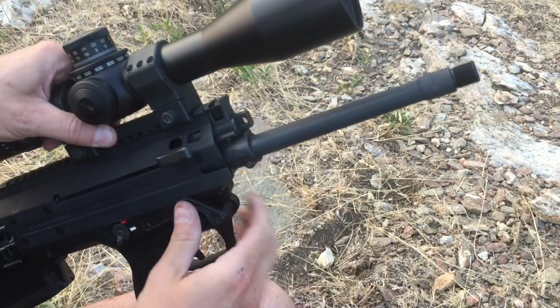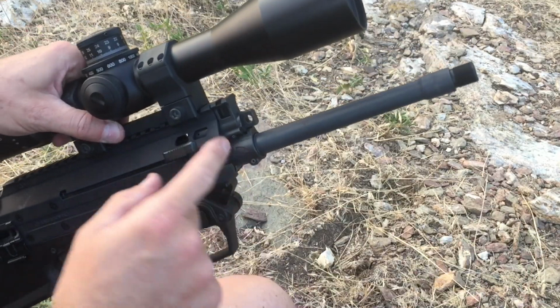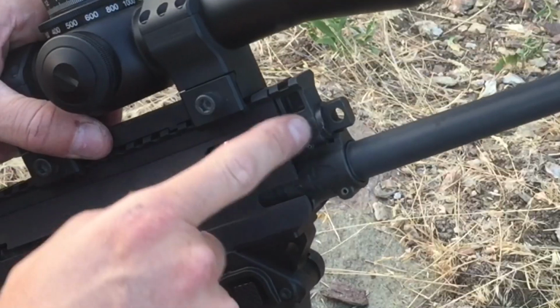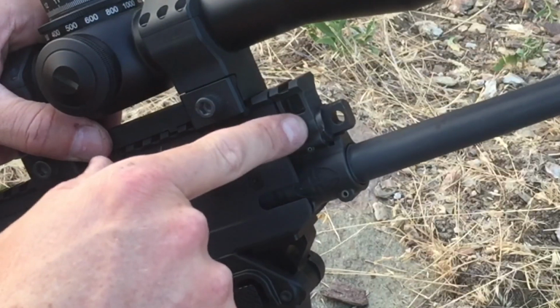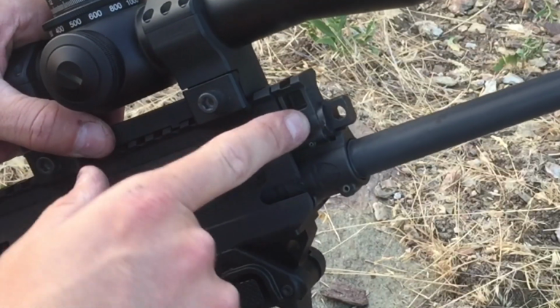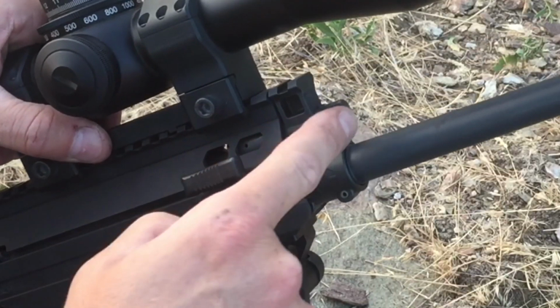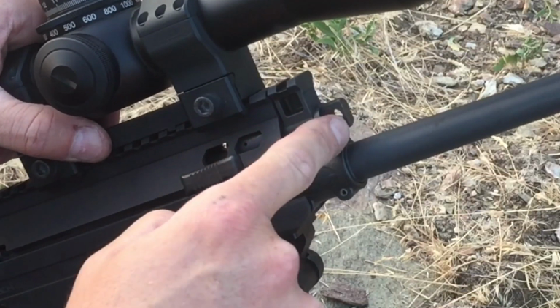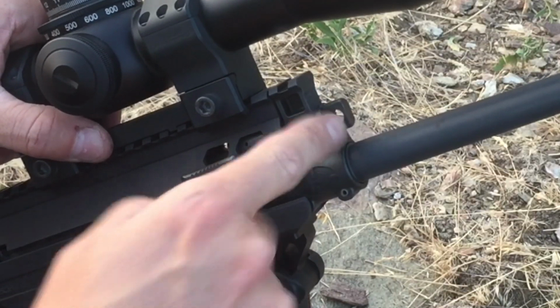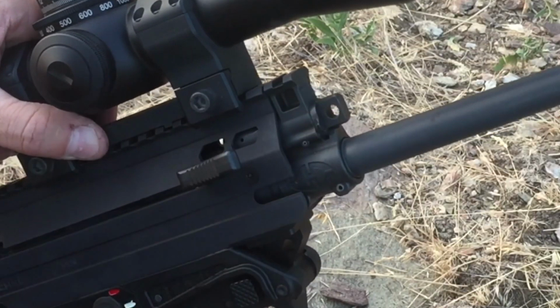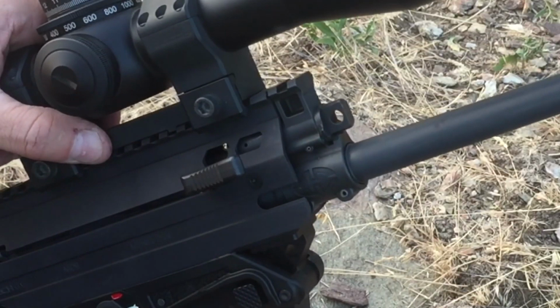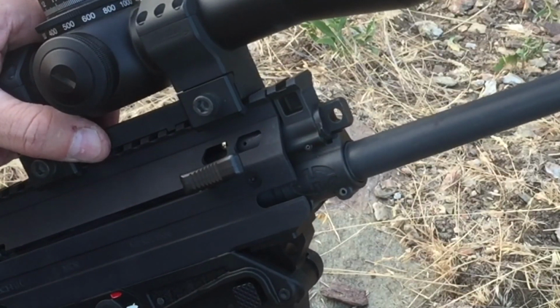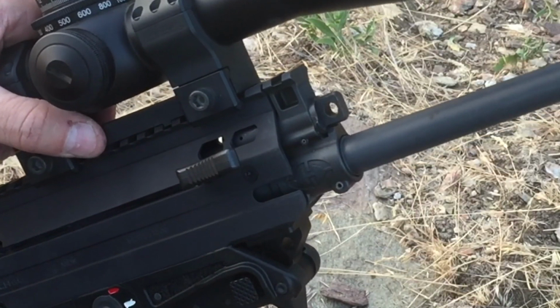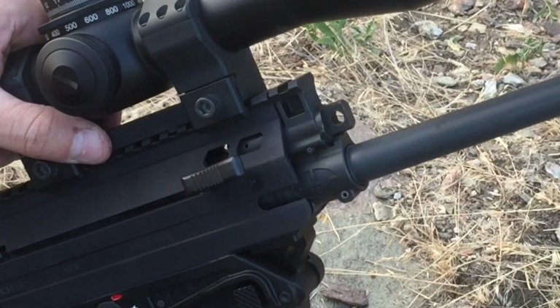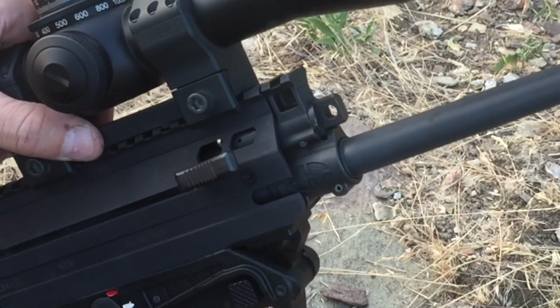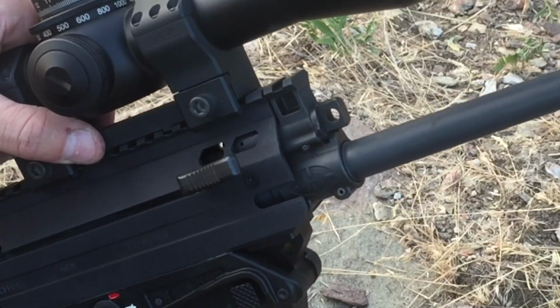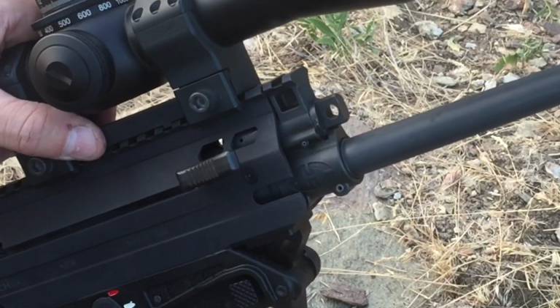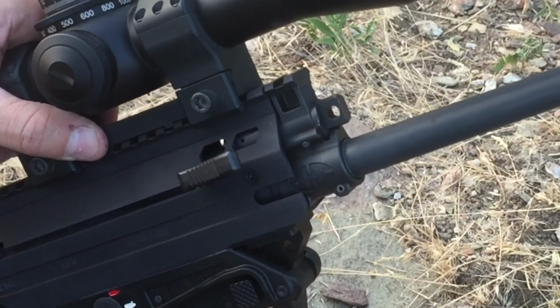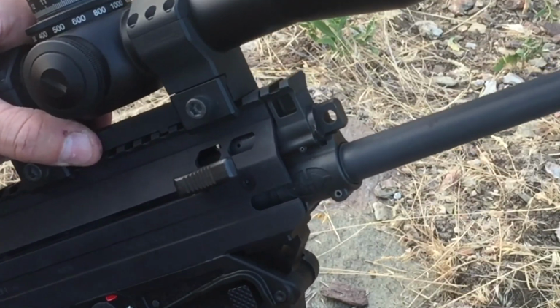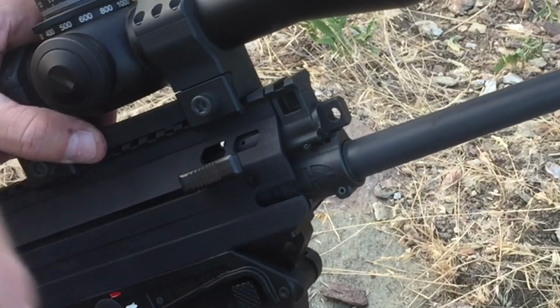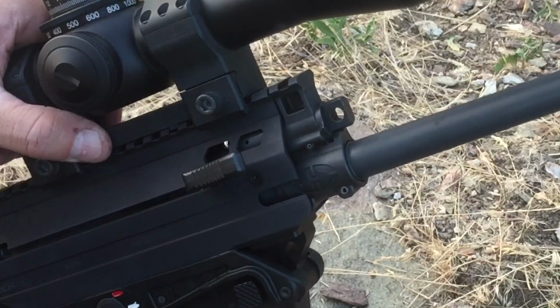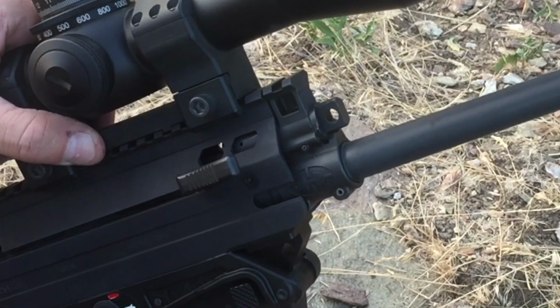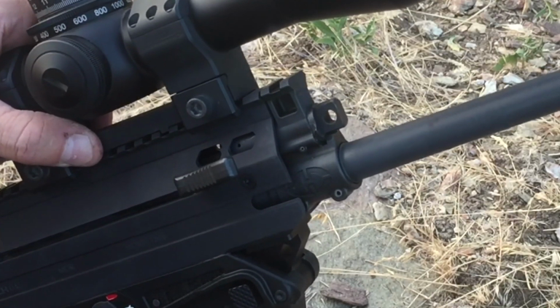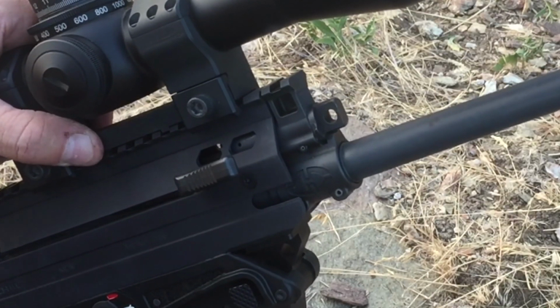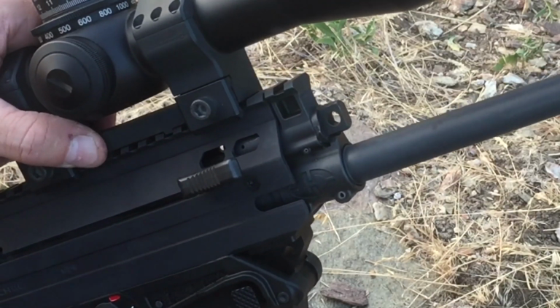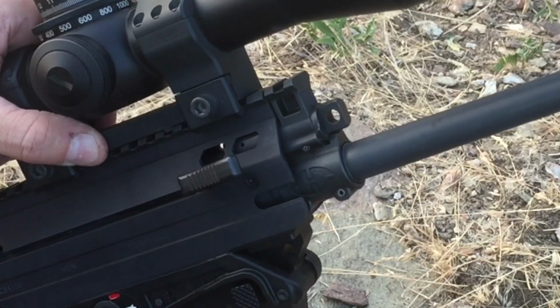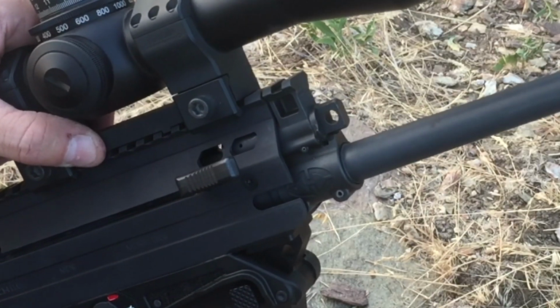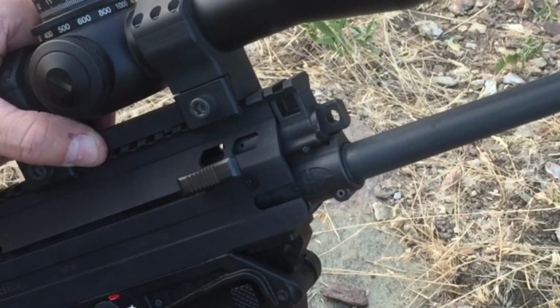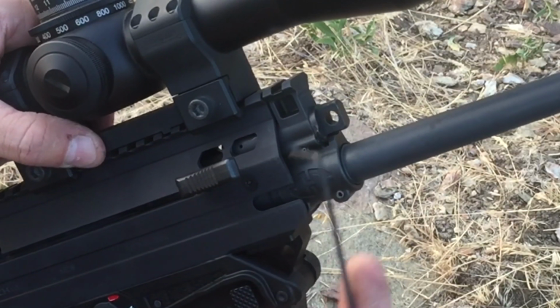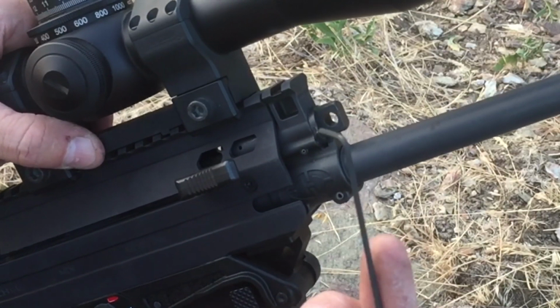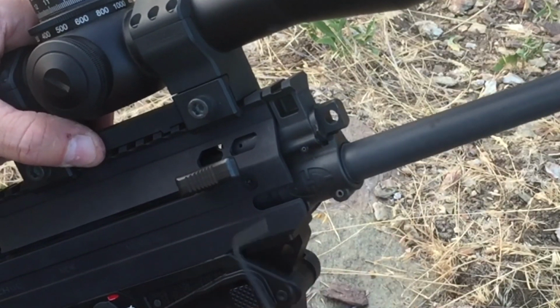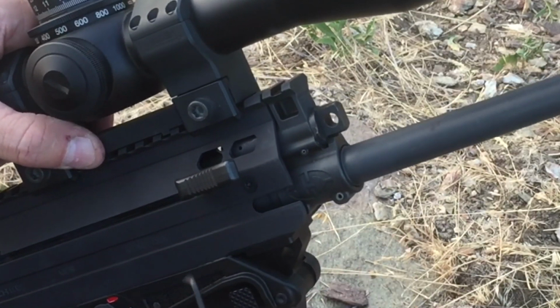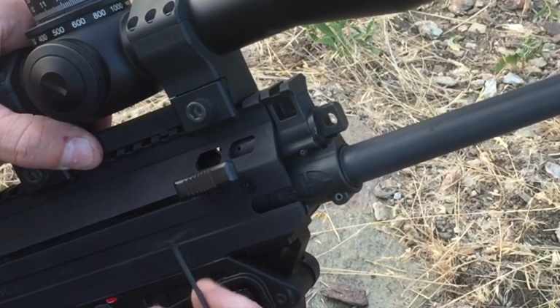So here's our gas block and here's the gas key. The easiest way I've found to use it, since they get a little bit carboned up, is just with an Allen wrench.